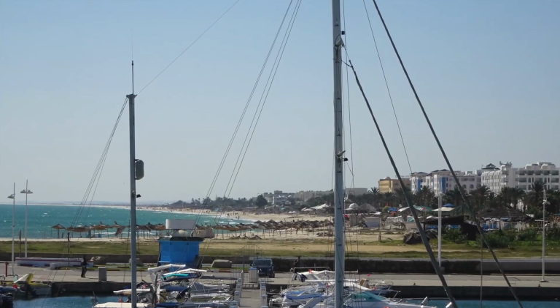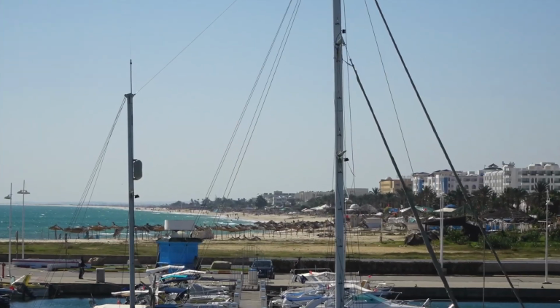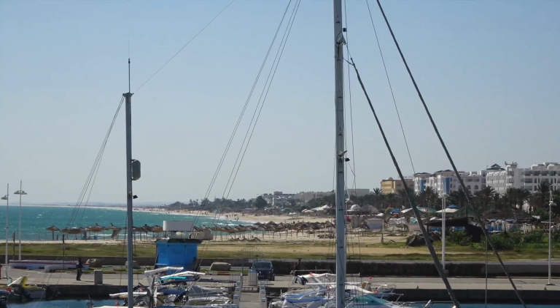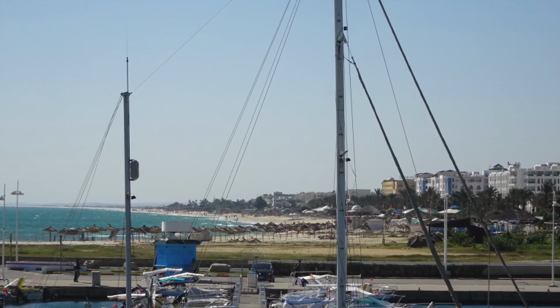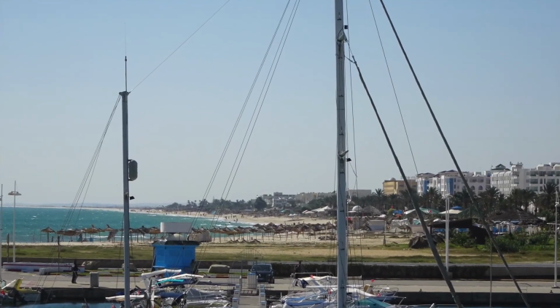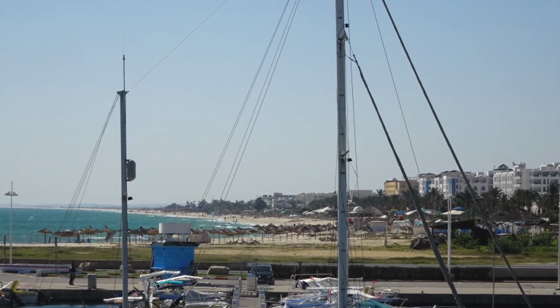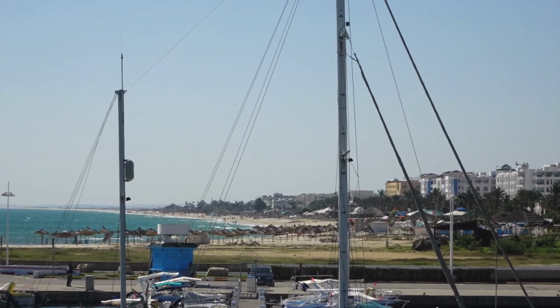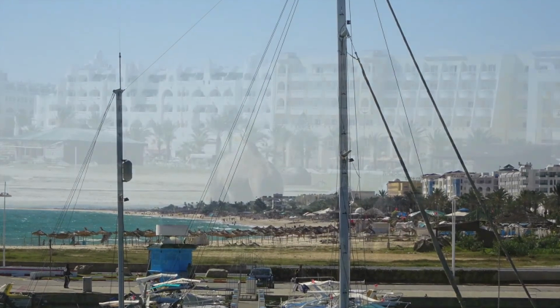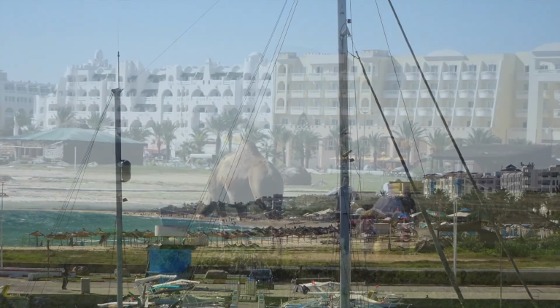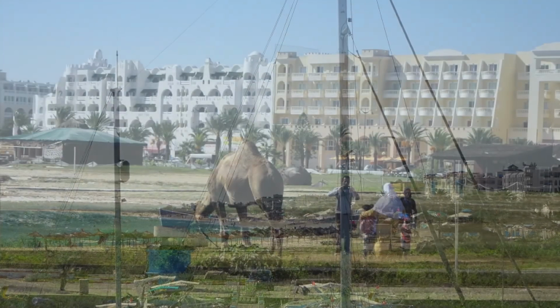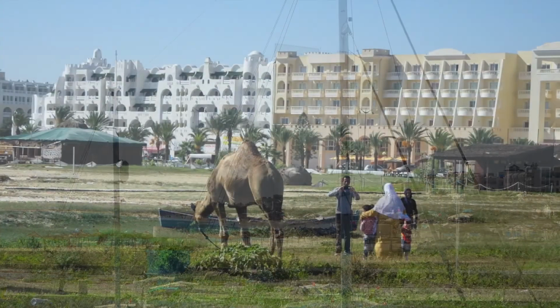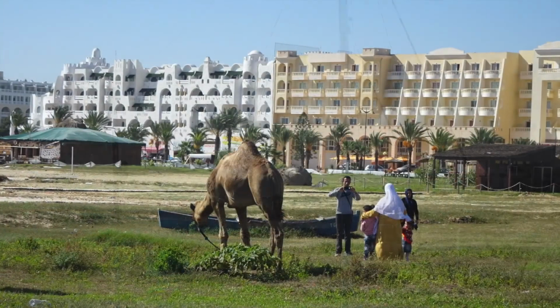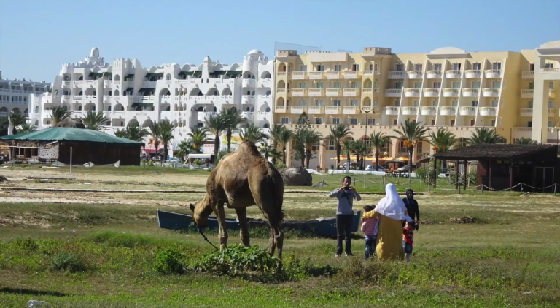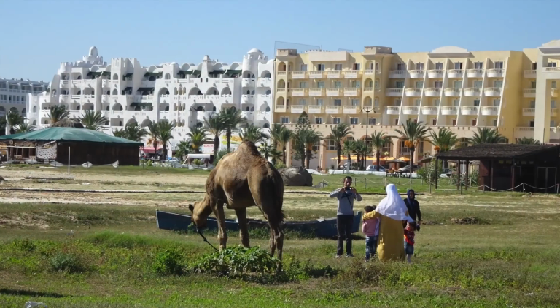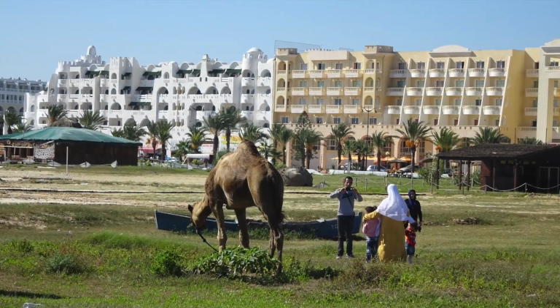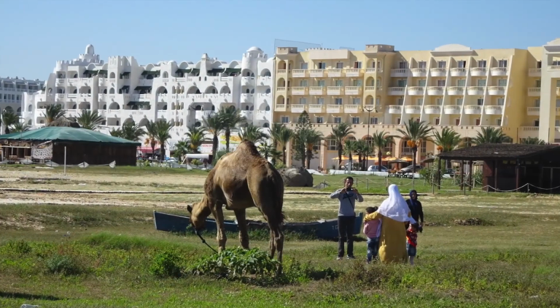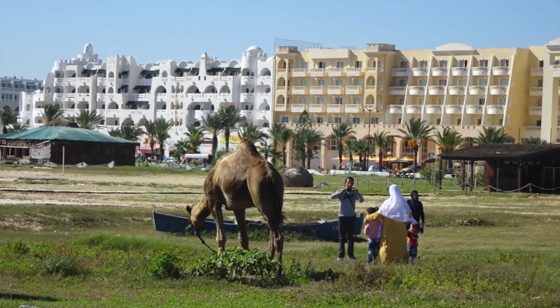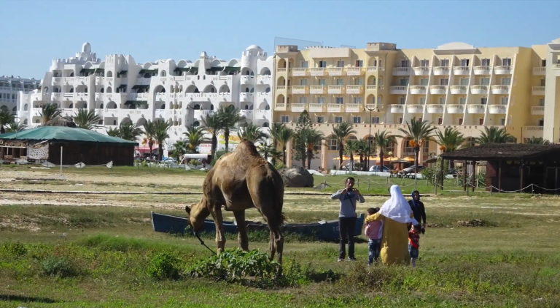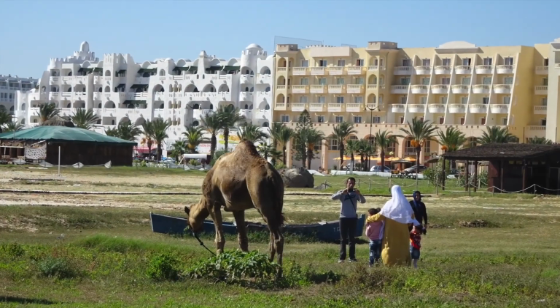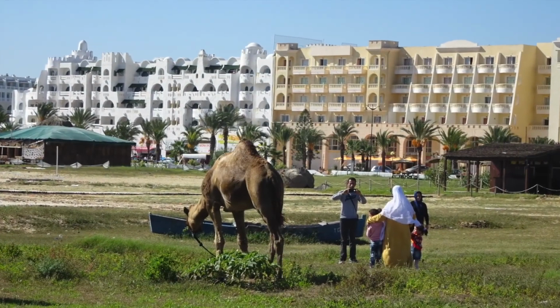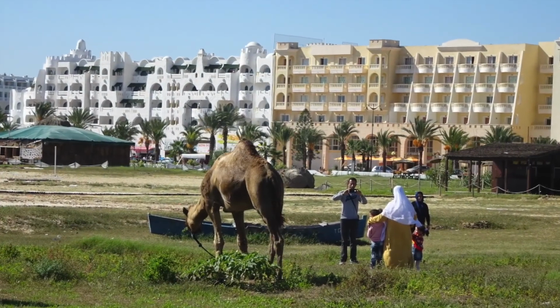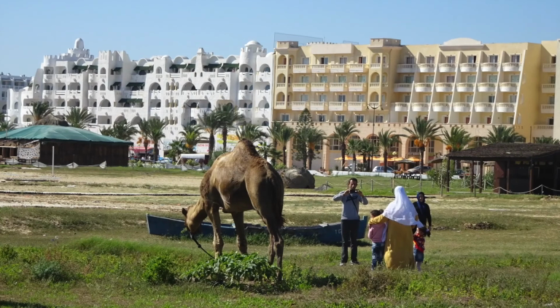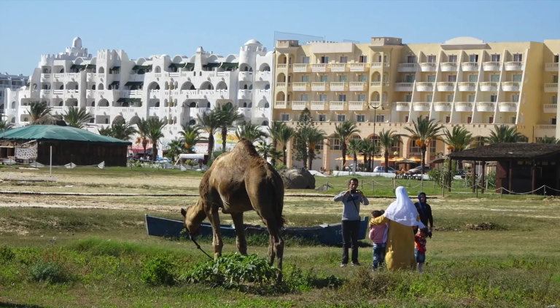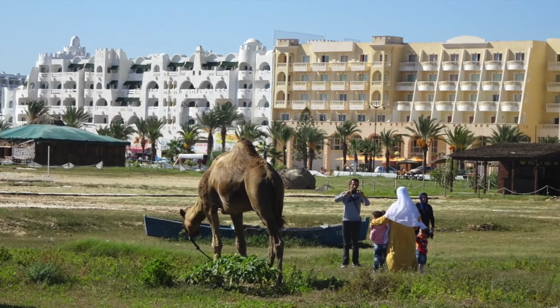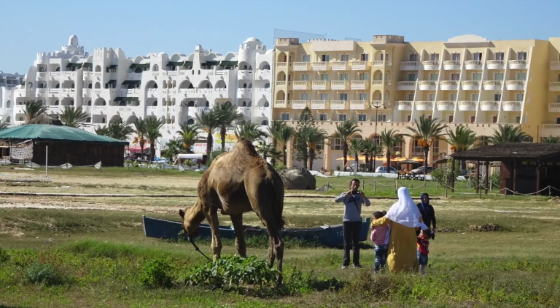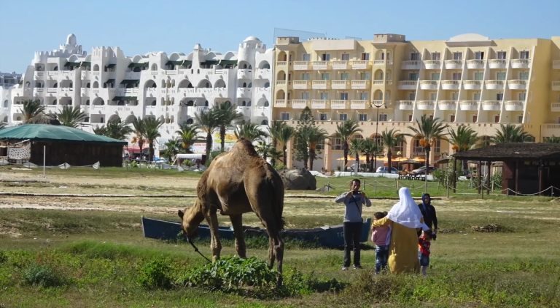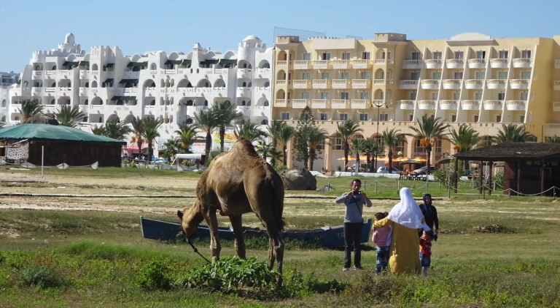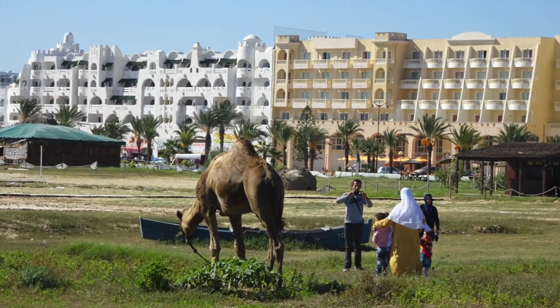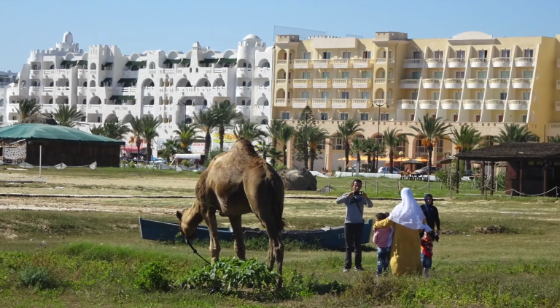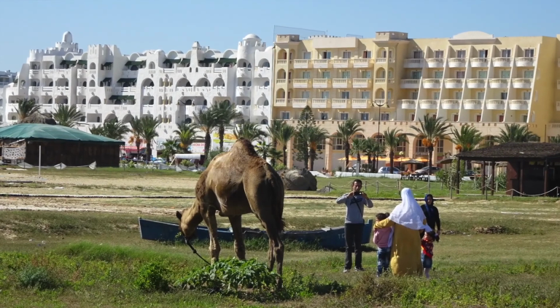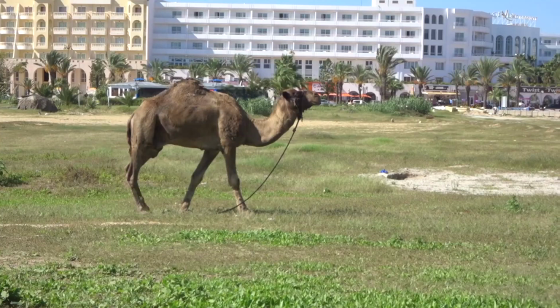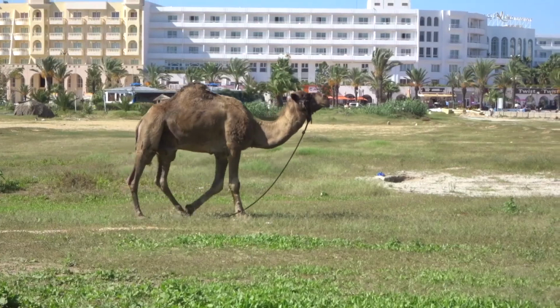Next to Port Yasmin is a beach lined with tourist hotels, and the odd dromedary.